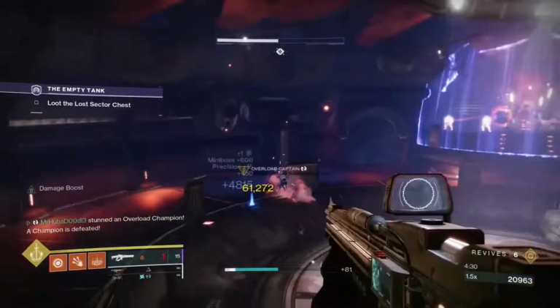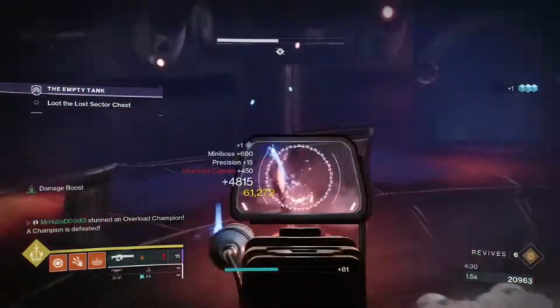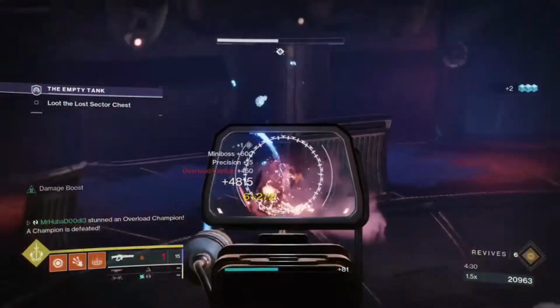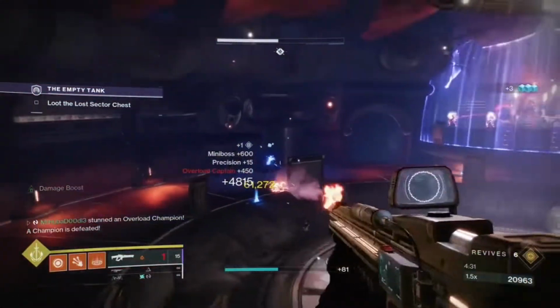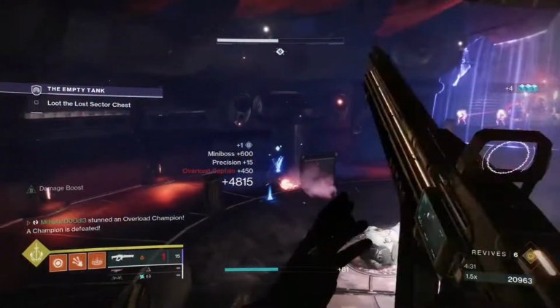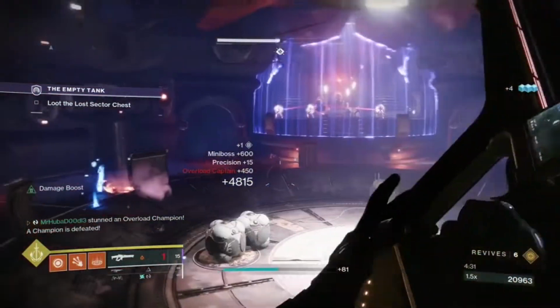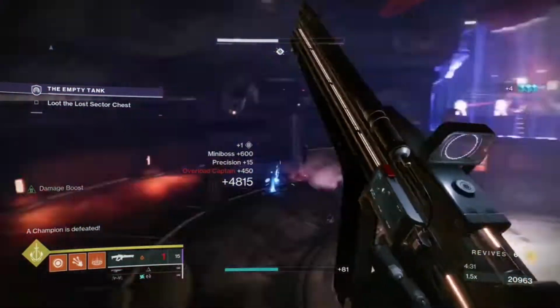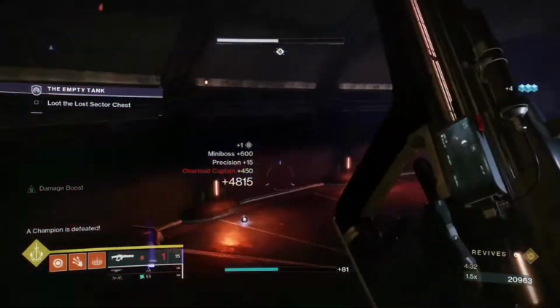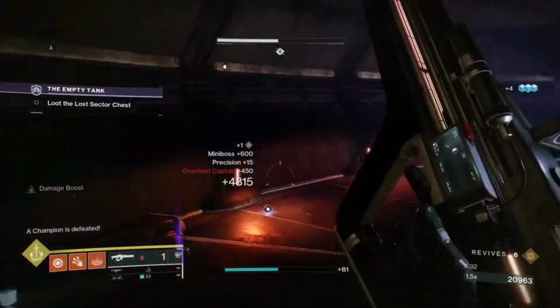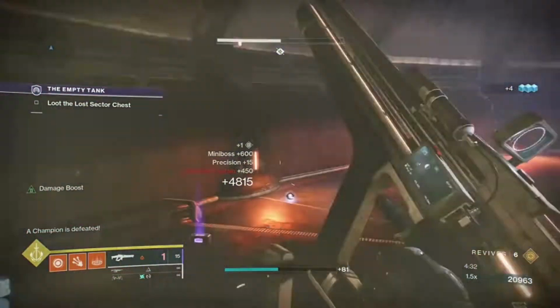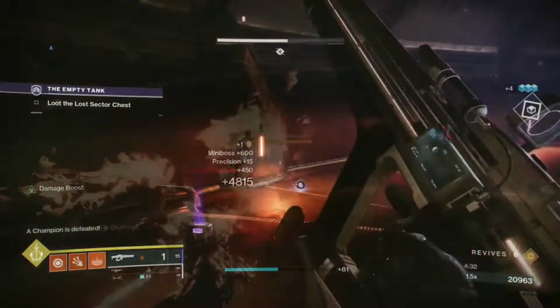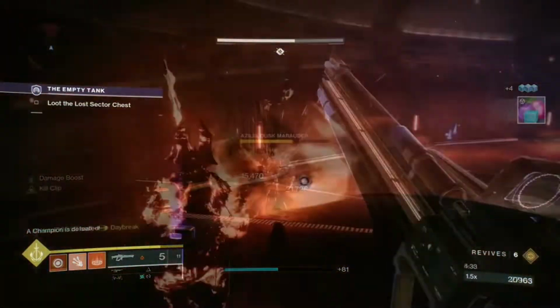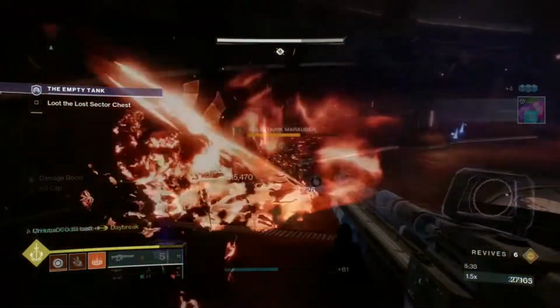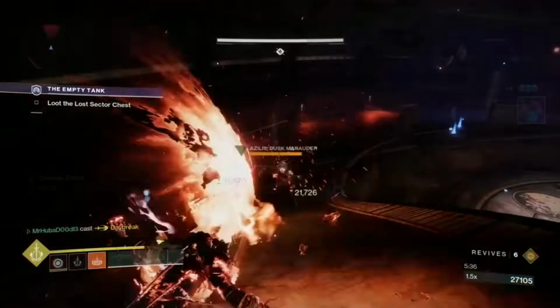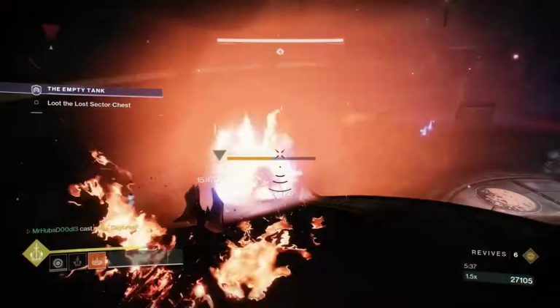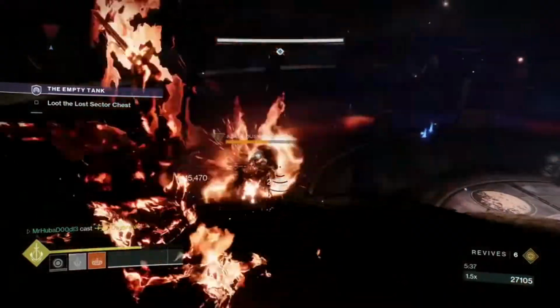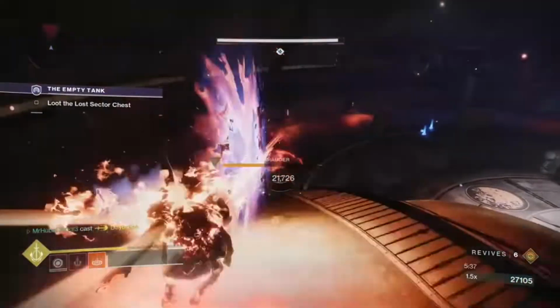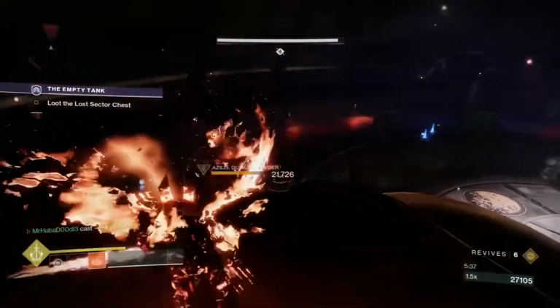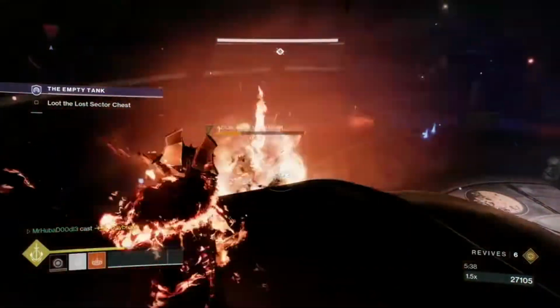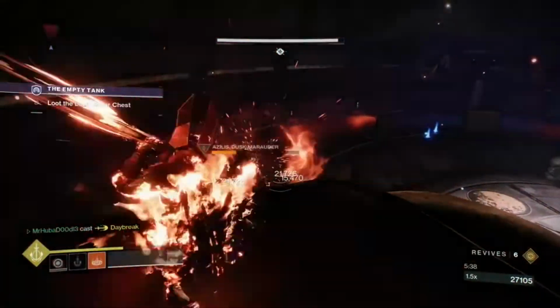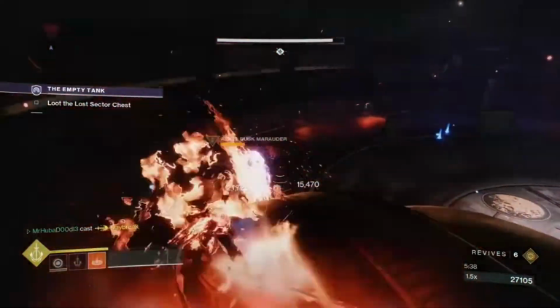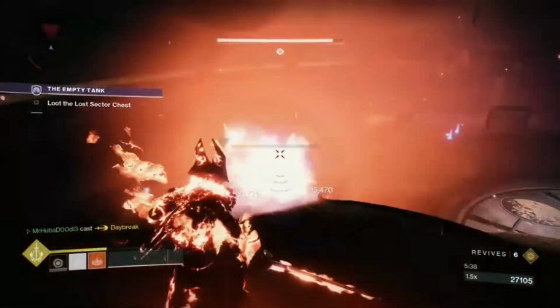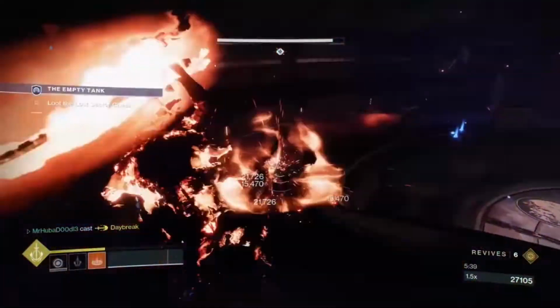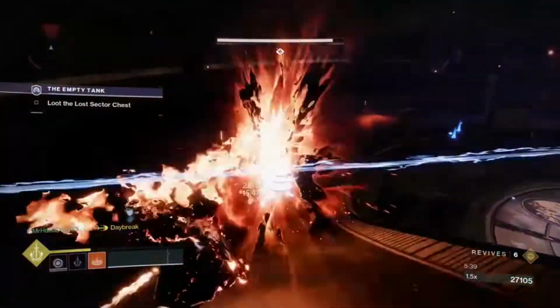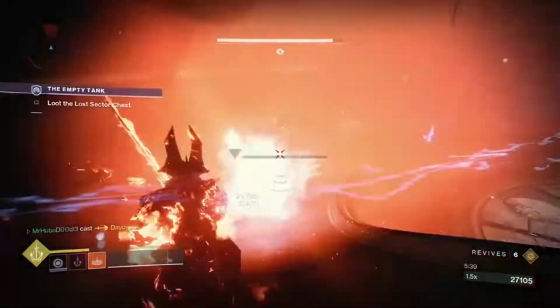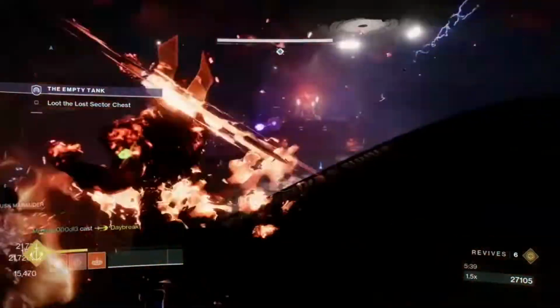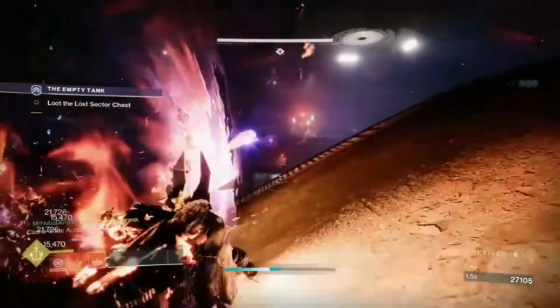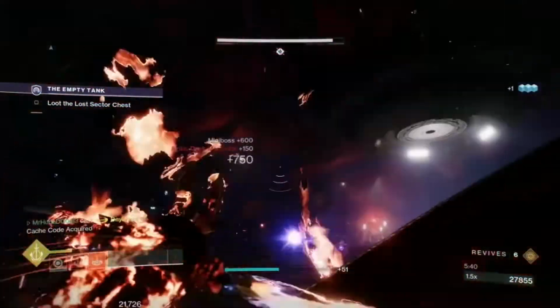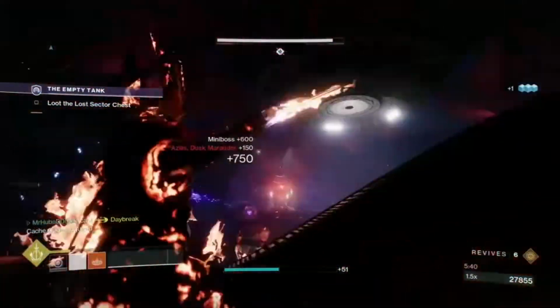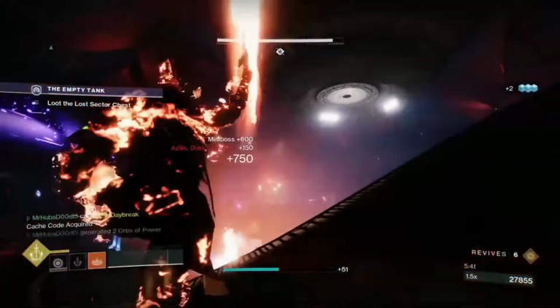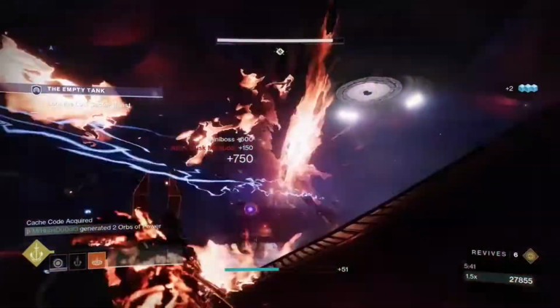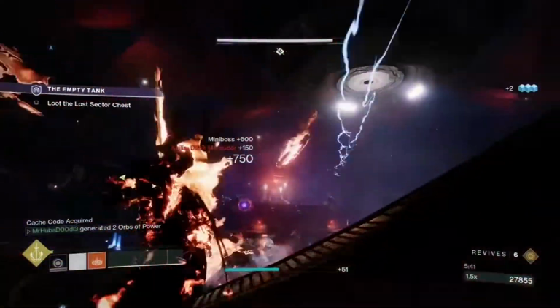When Corsair's Wrath is paired with the mod Particle Deconstruction and the 50 percent increase in solar damage, it will absolutely melt all enemies. Combine all three of these weapons and you may find this Legend Lost Sector a lot easier.